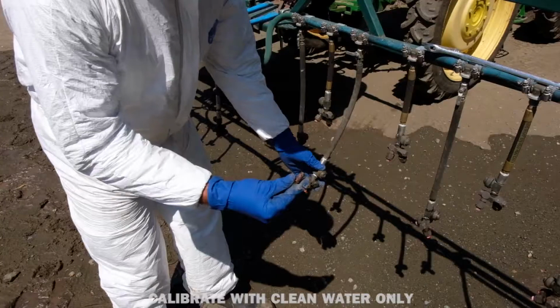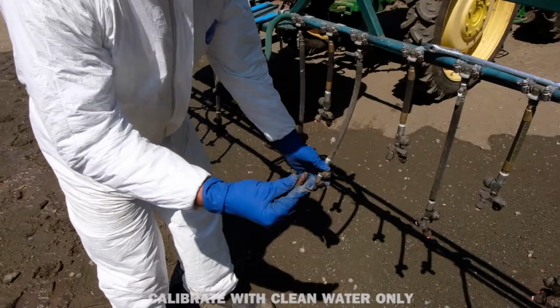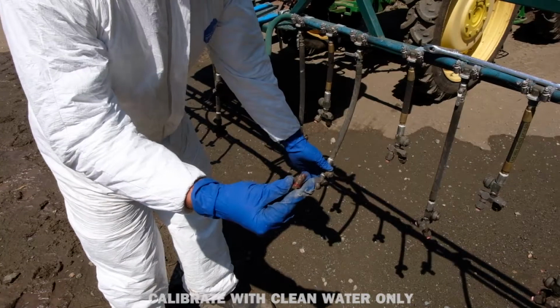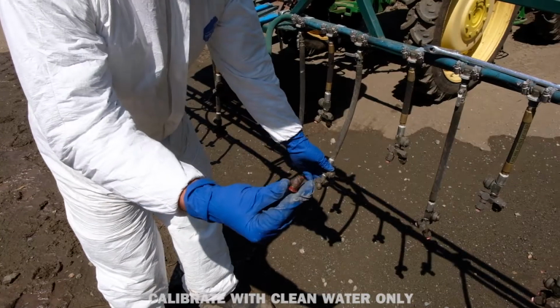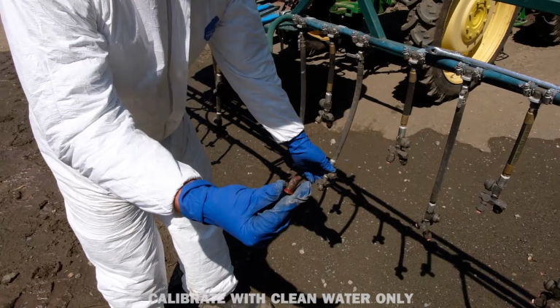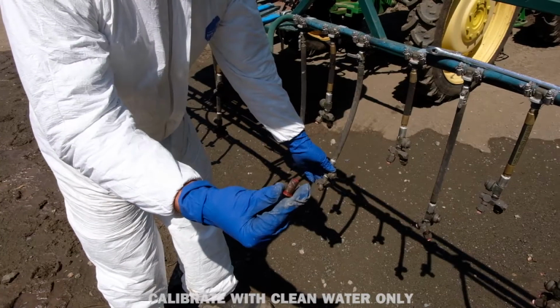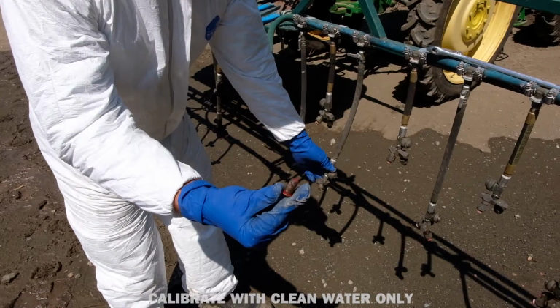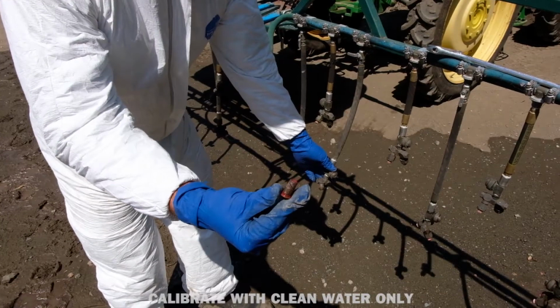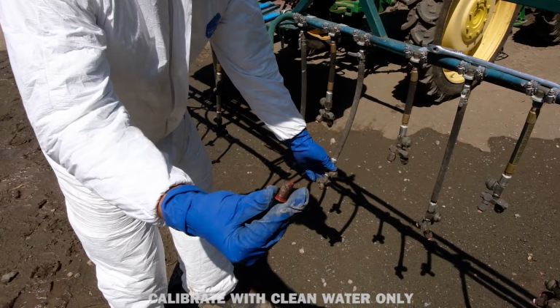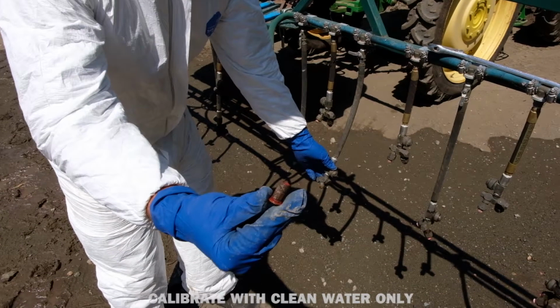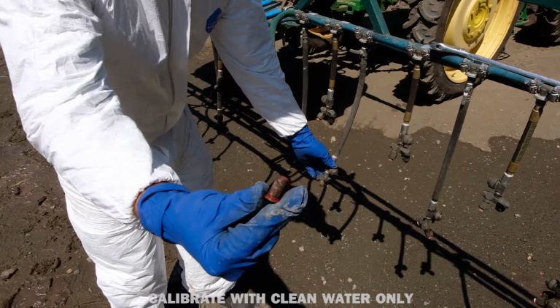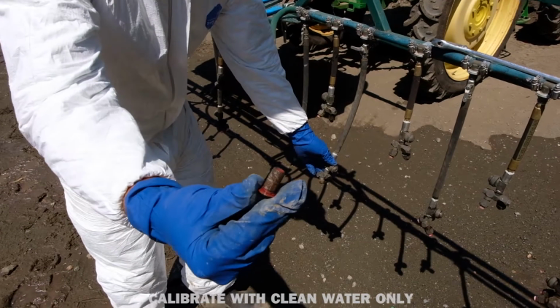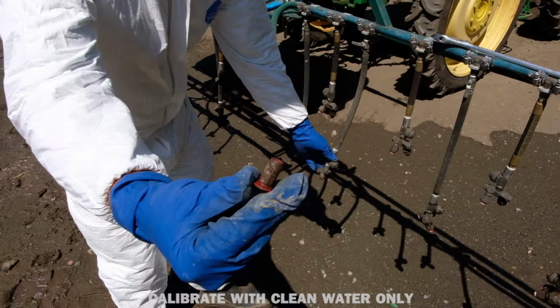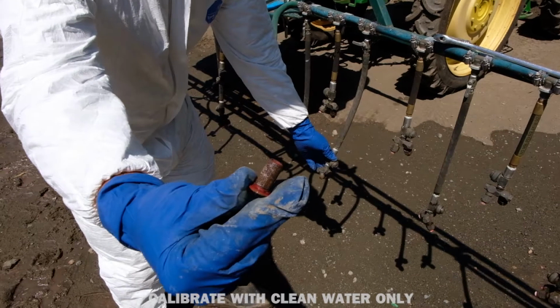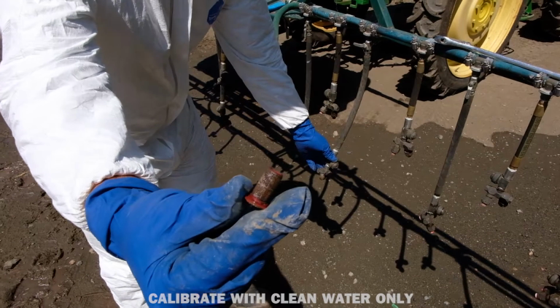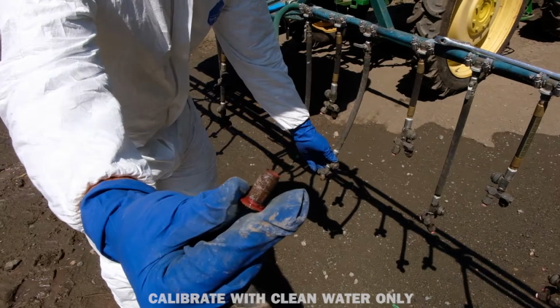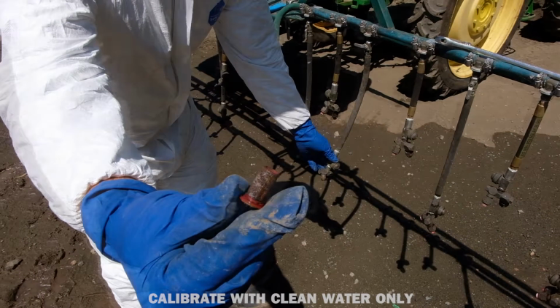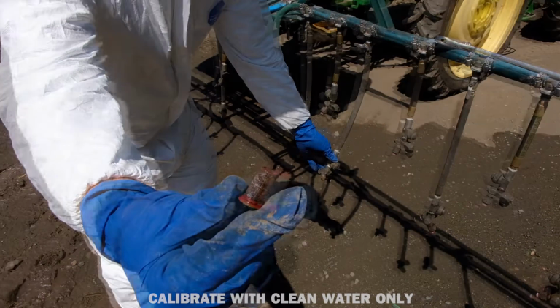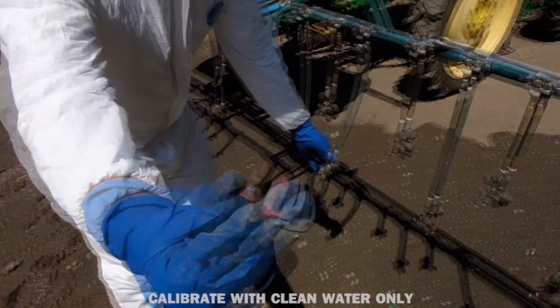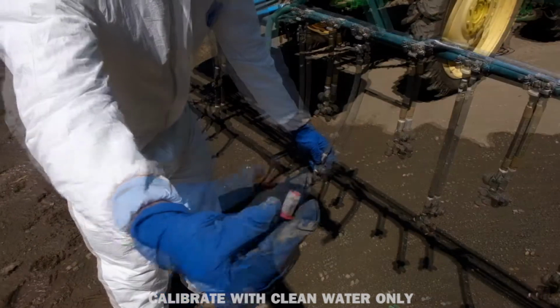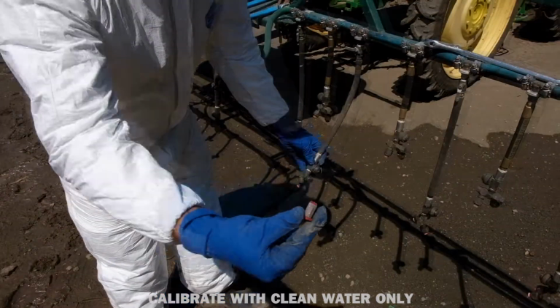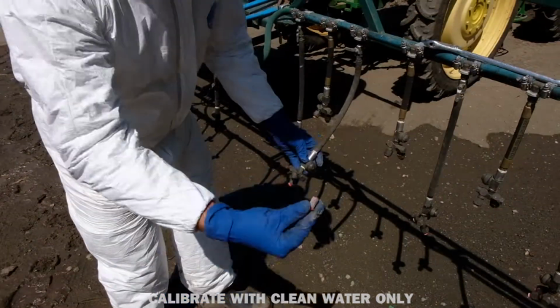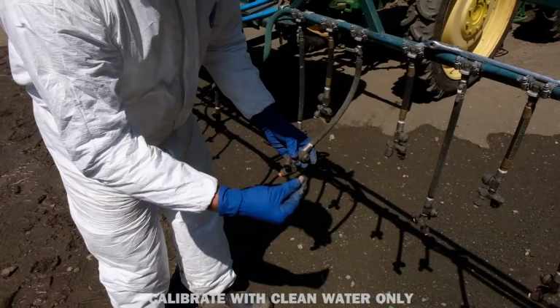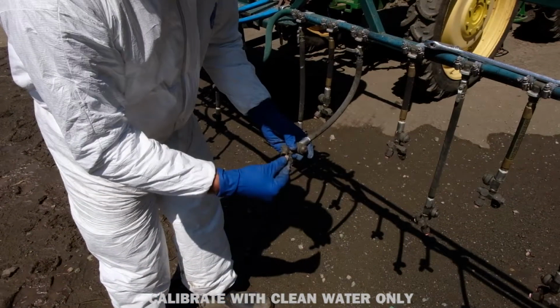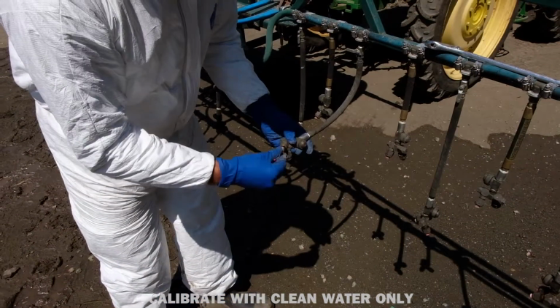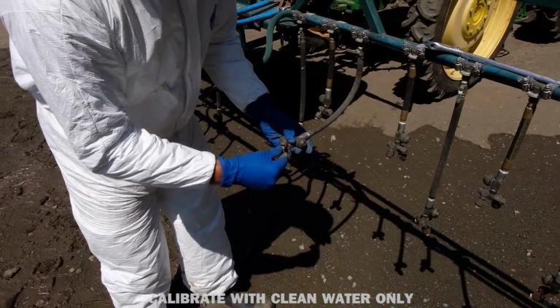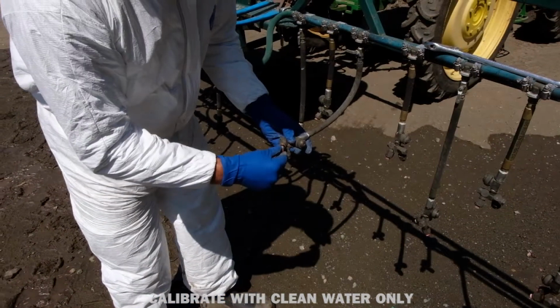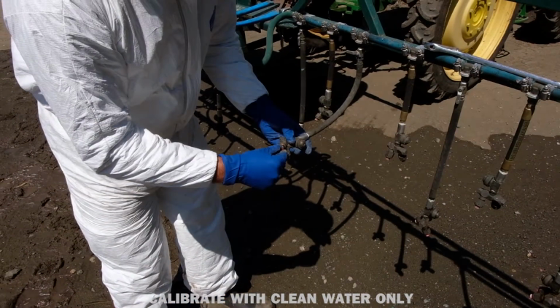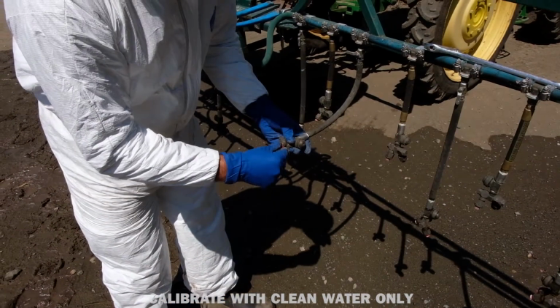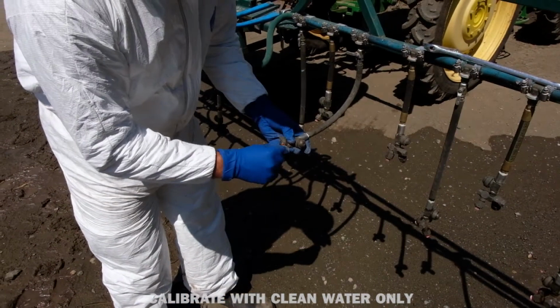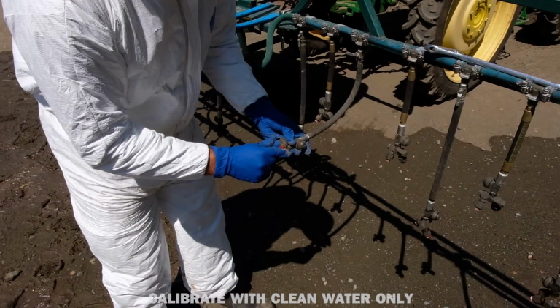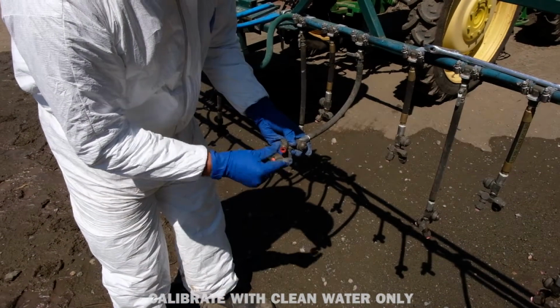Don't forget to check the nozzle filters when replacing nozzles. Clean or replace them when necessary.